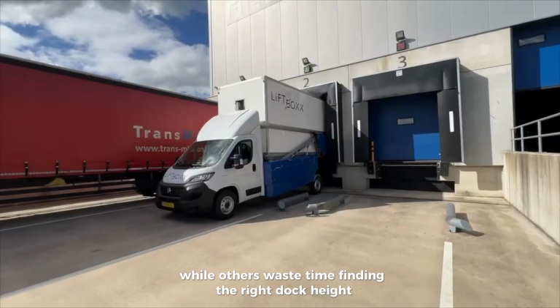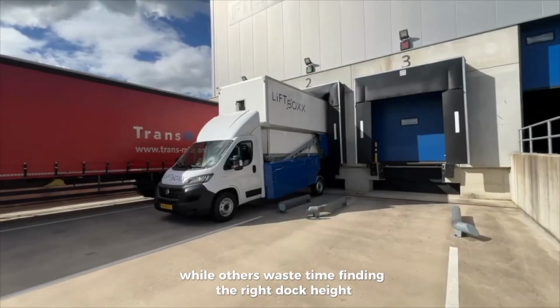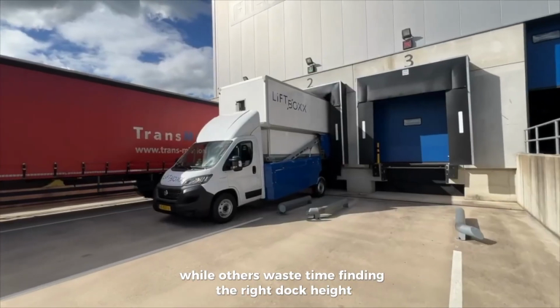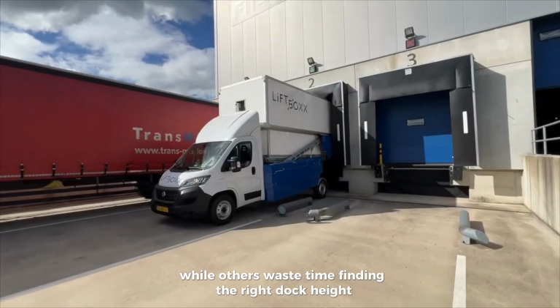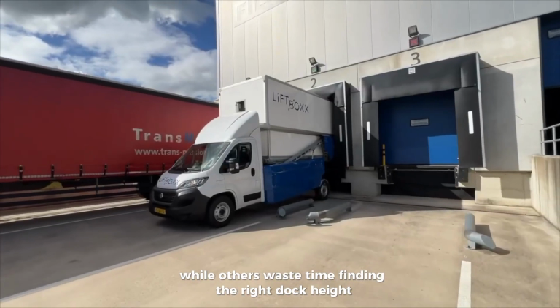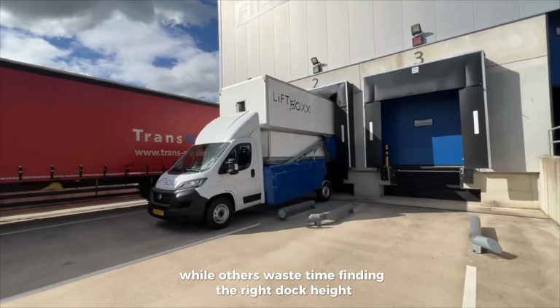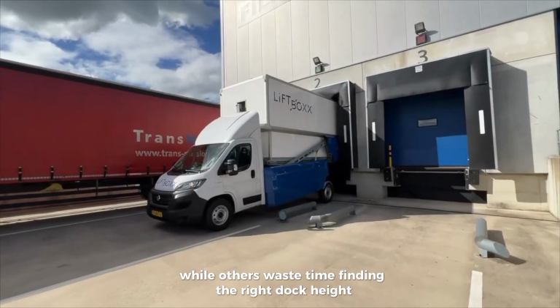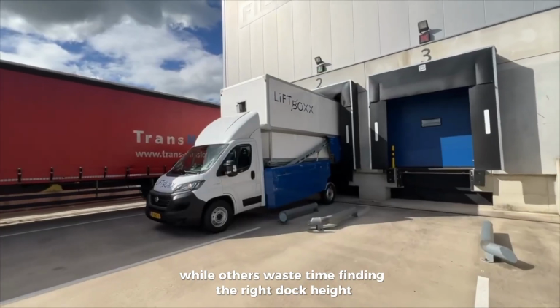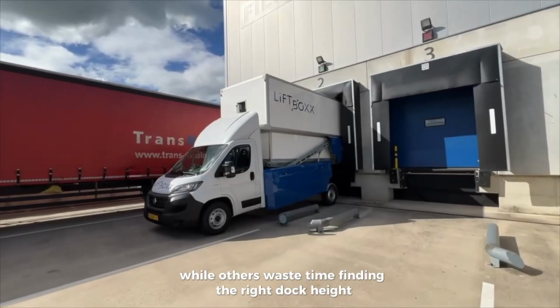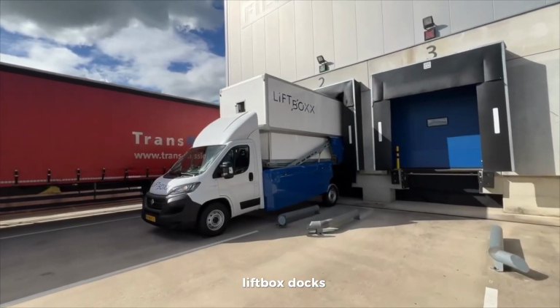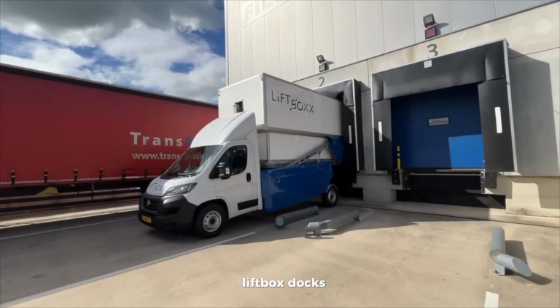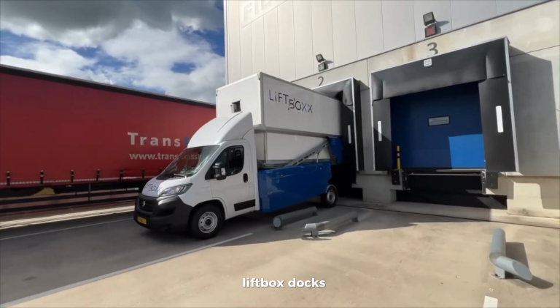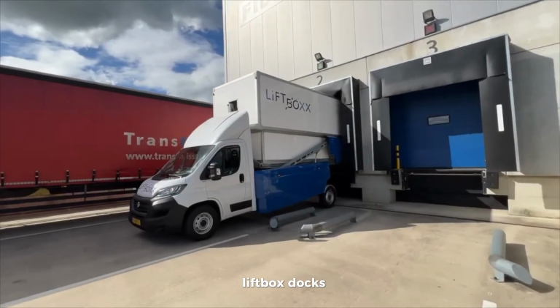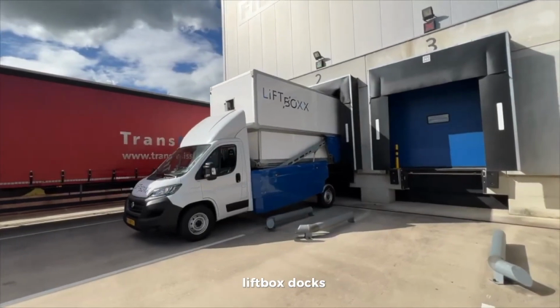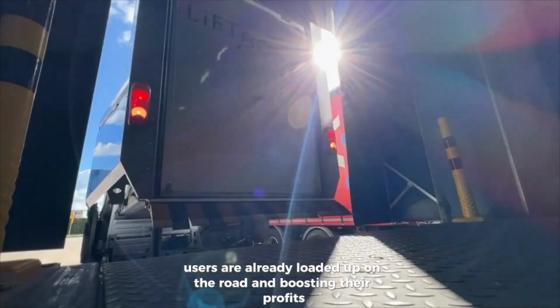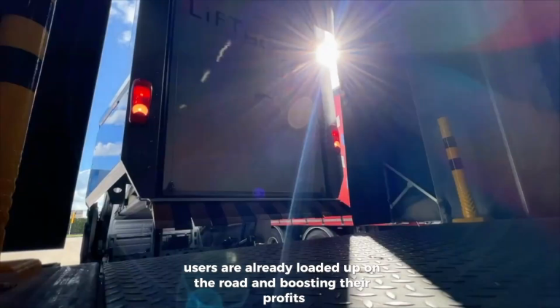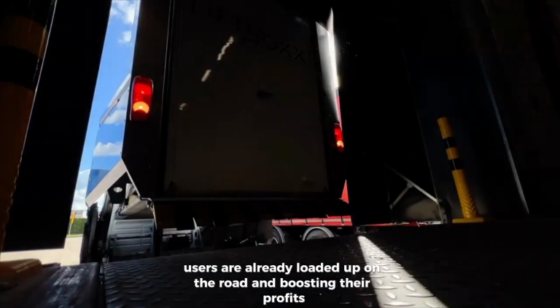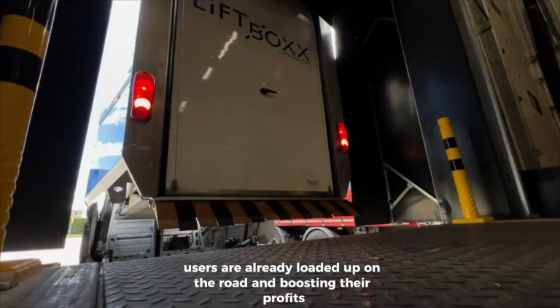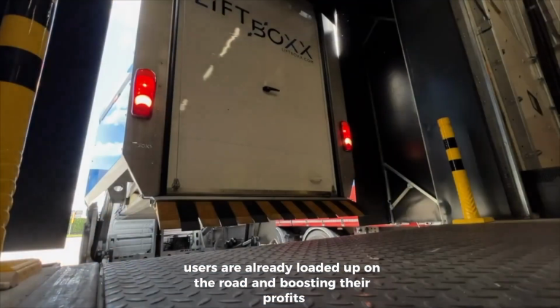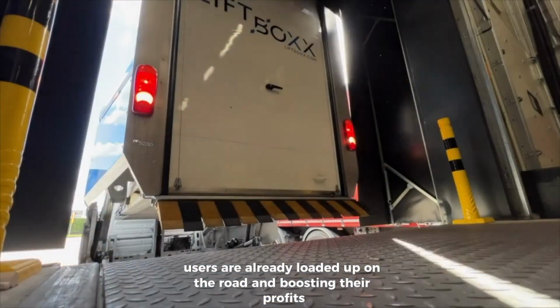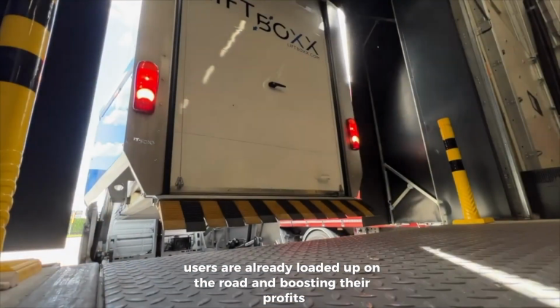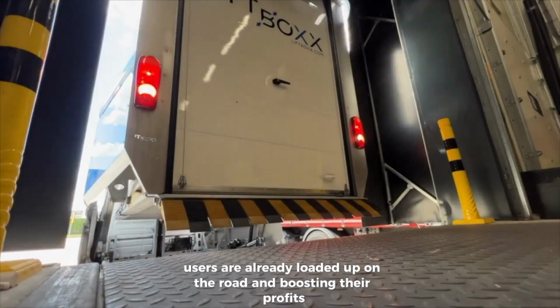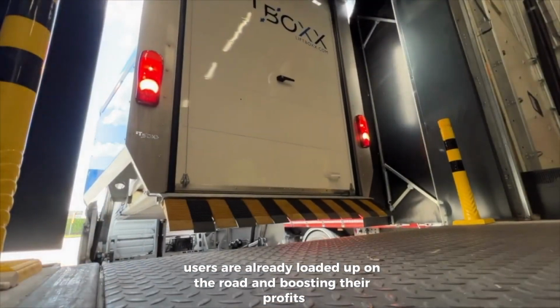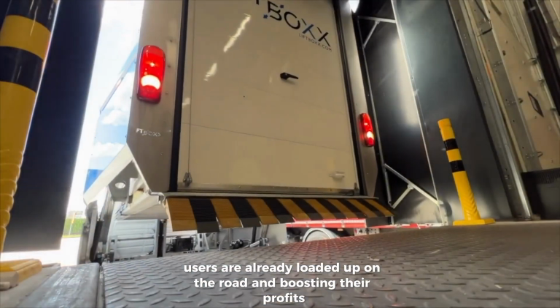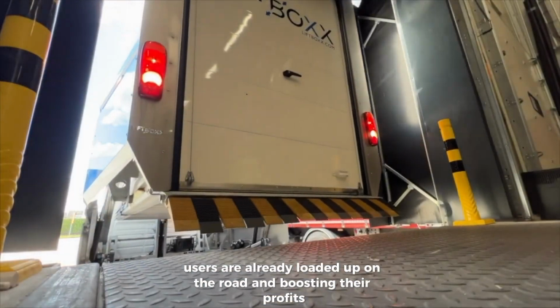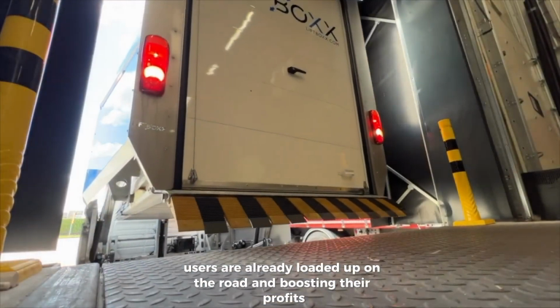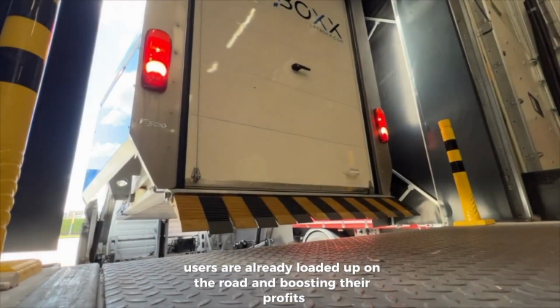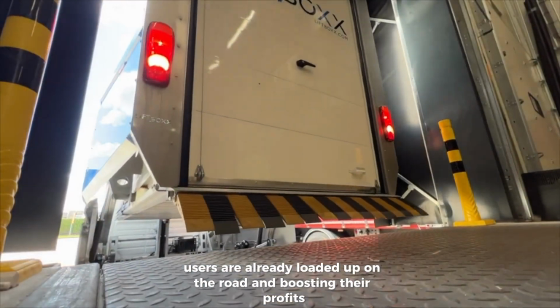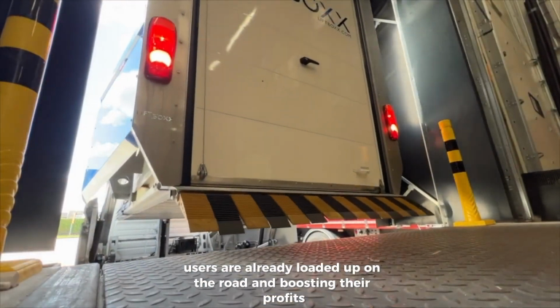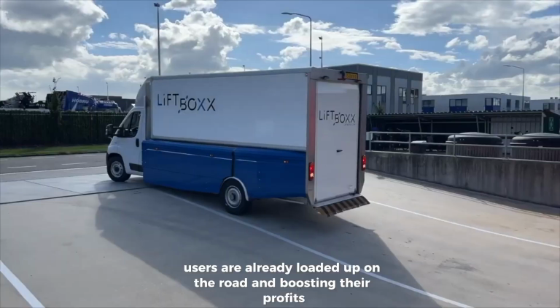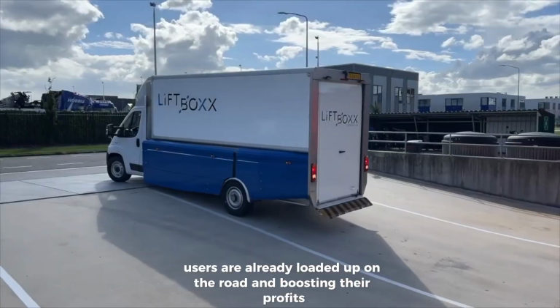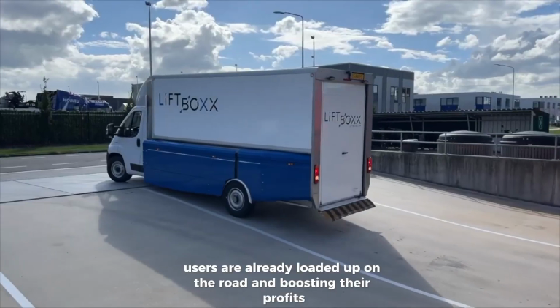While others waste time finding the right dock height, Liftbox Docks users are already loaded up, on the road, and boosting their profits.